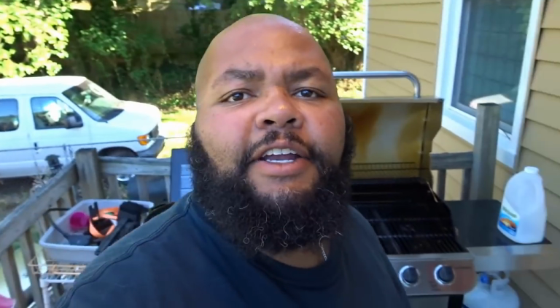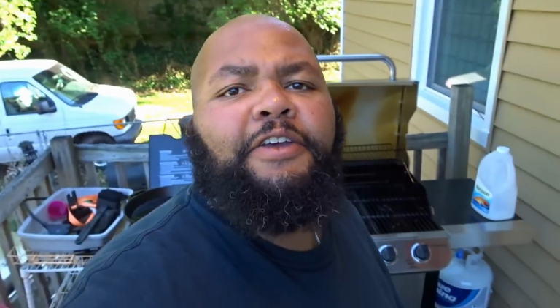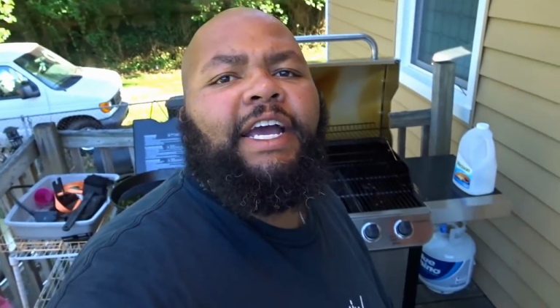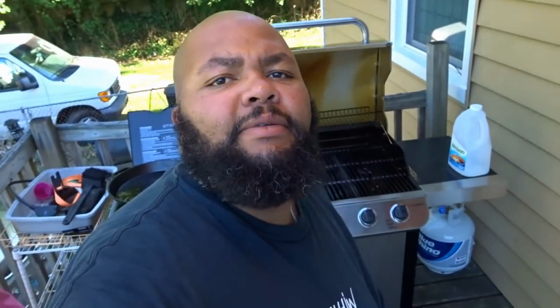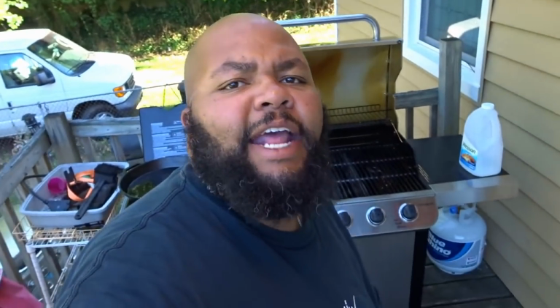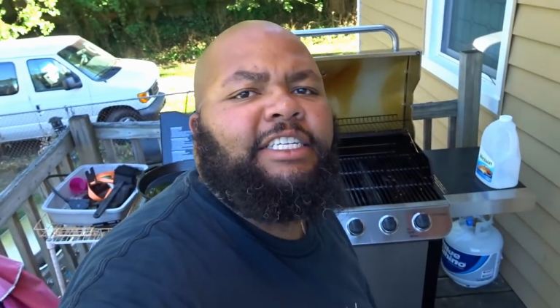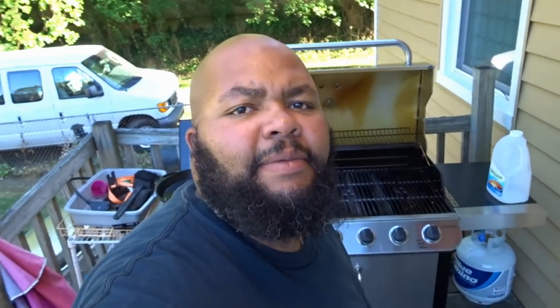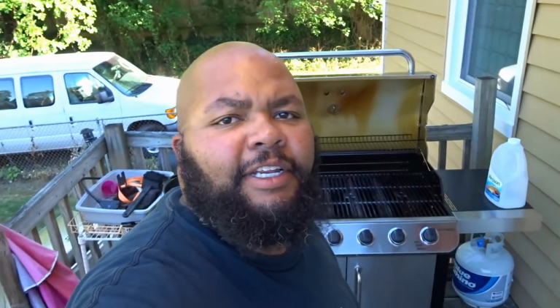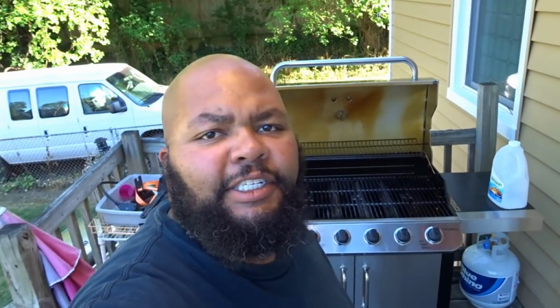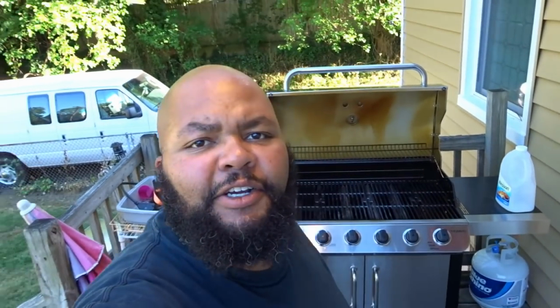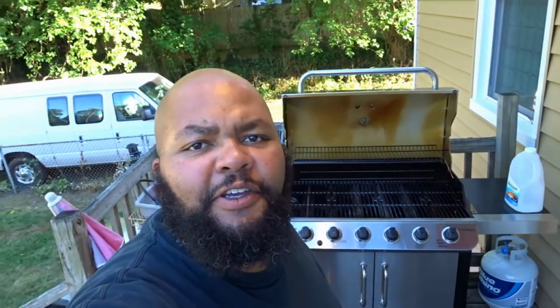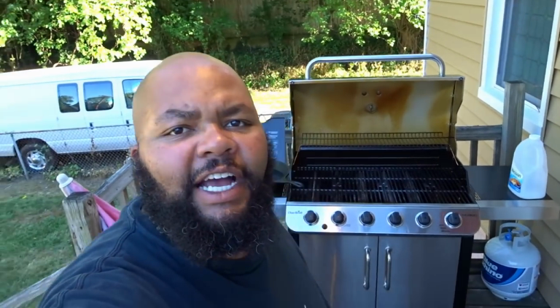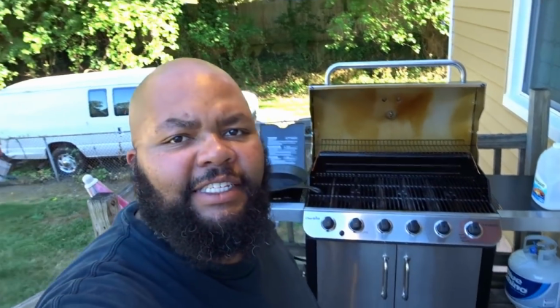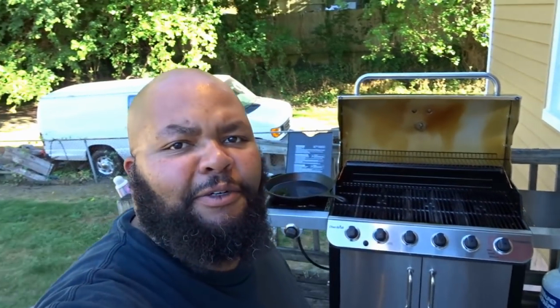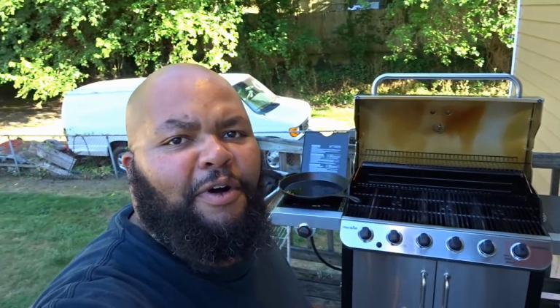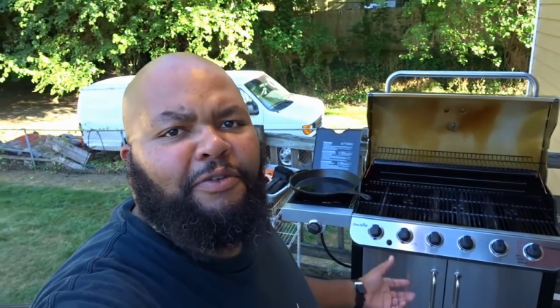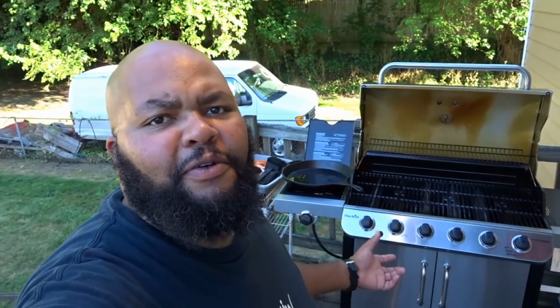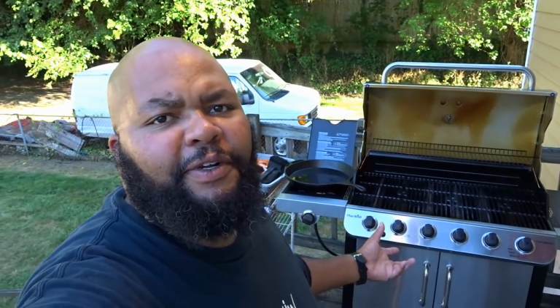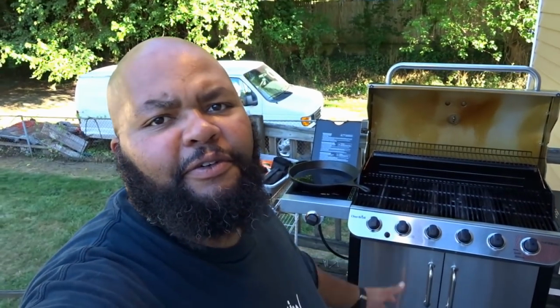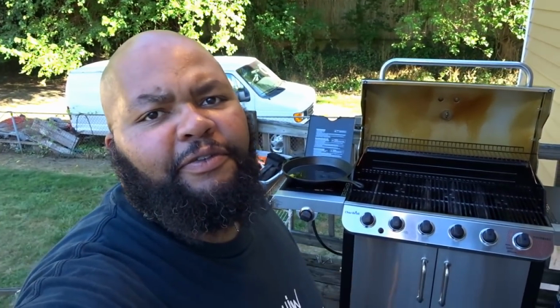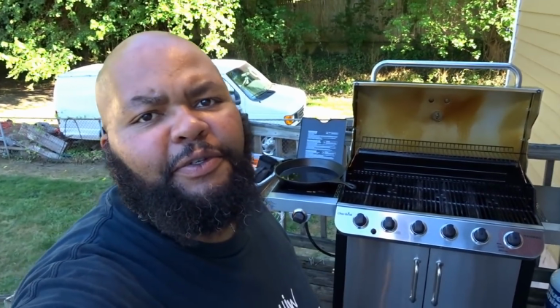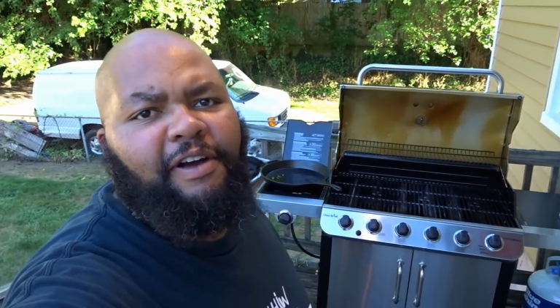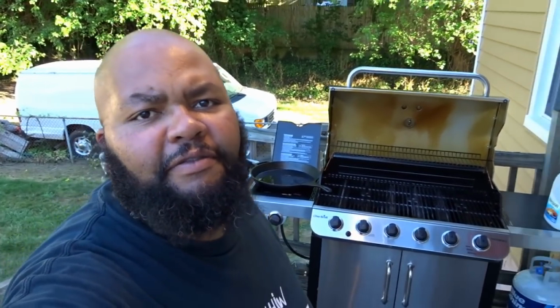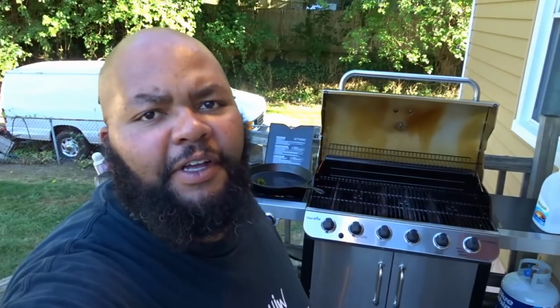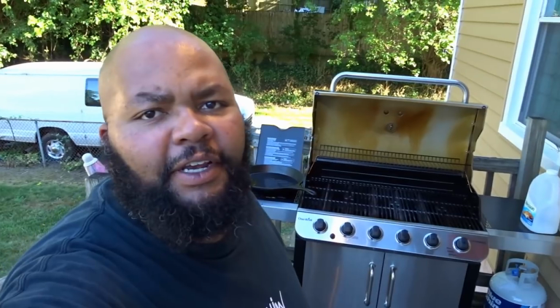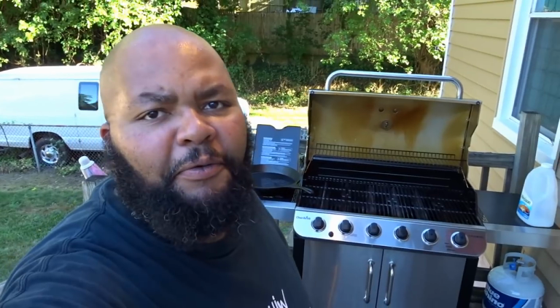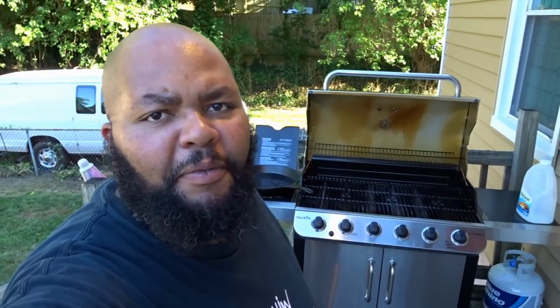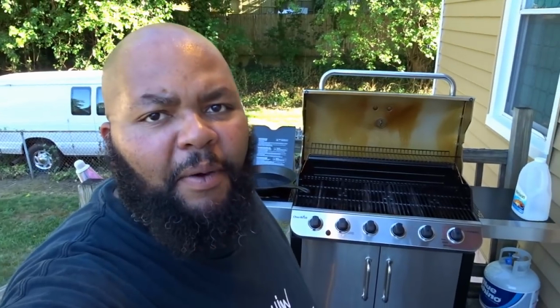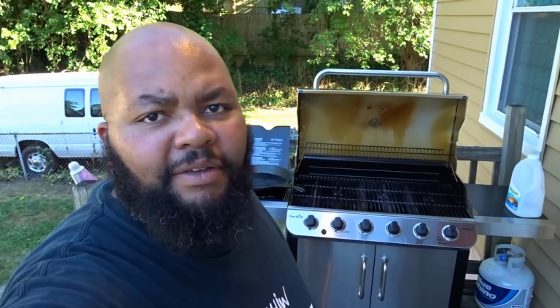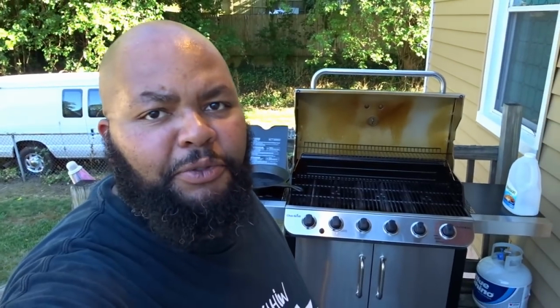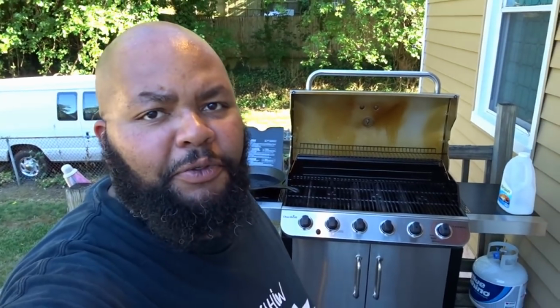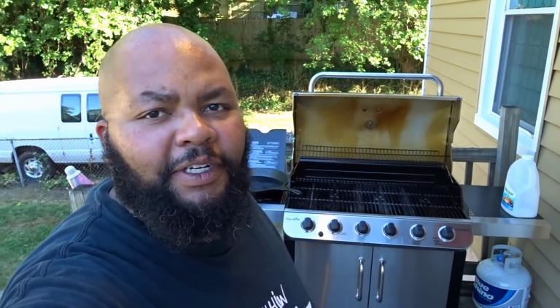I know you guys have been asking me to show you a little walkthrough or review of cooking on my wife's new grill.